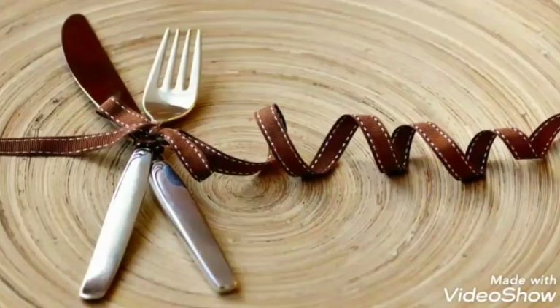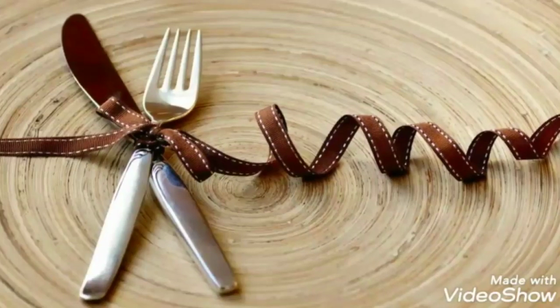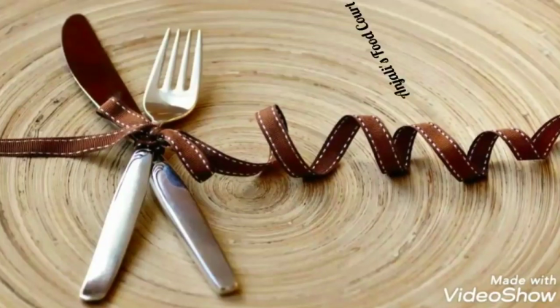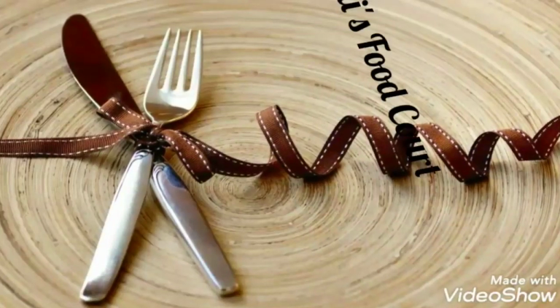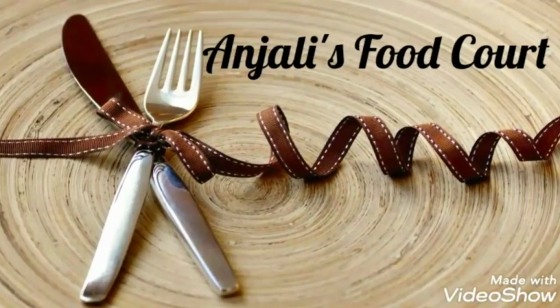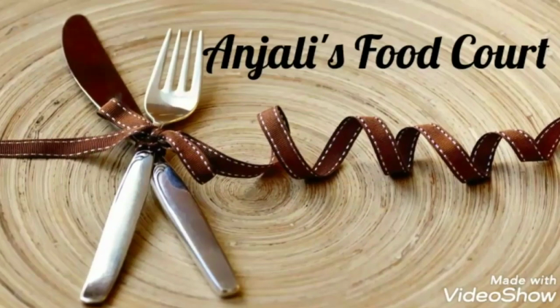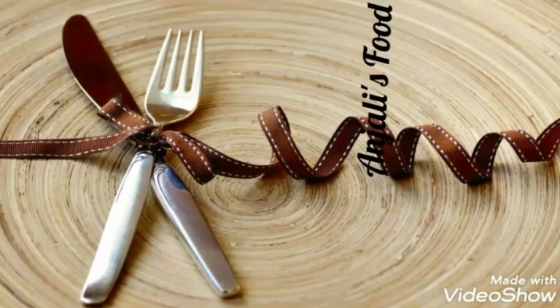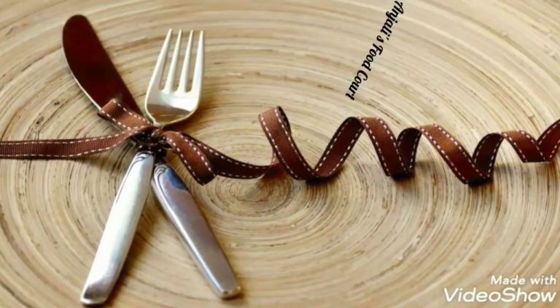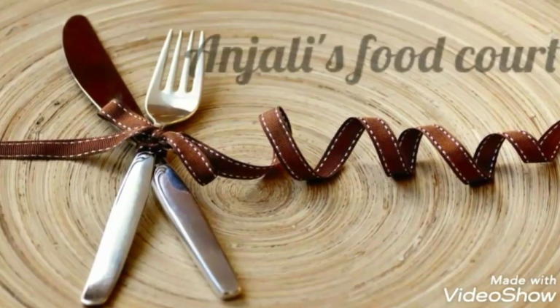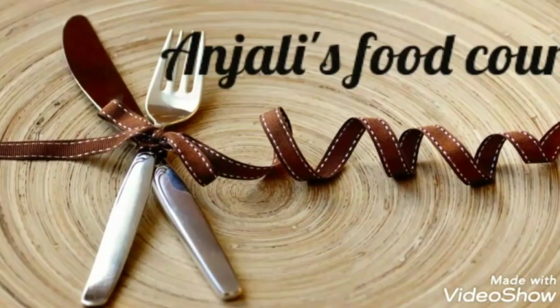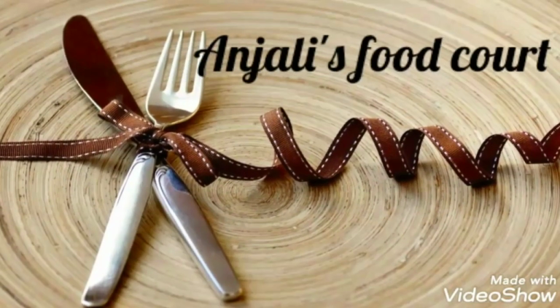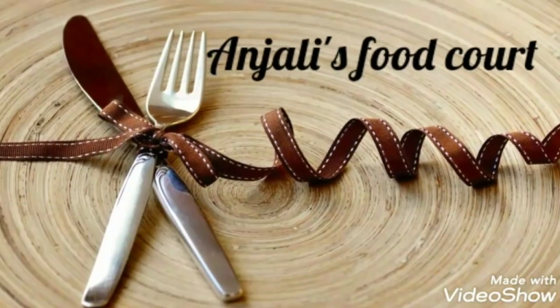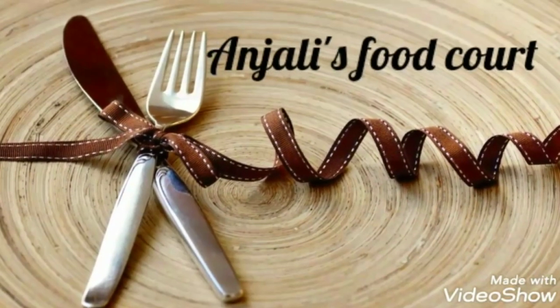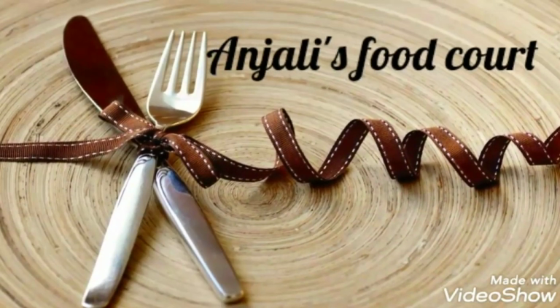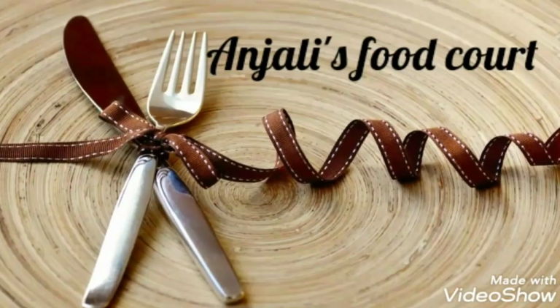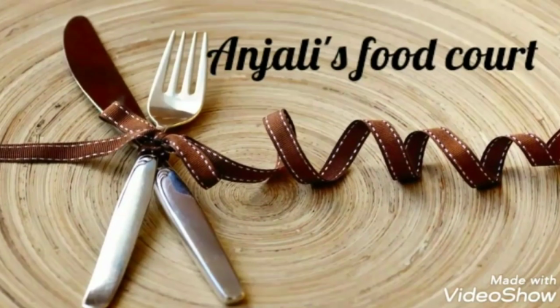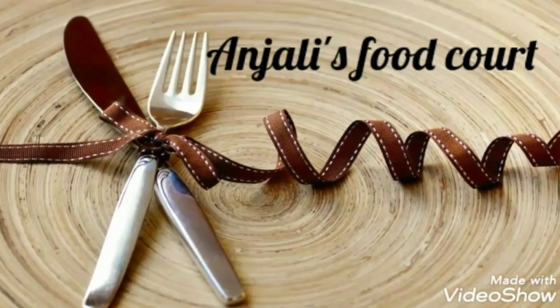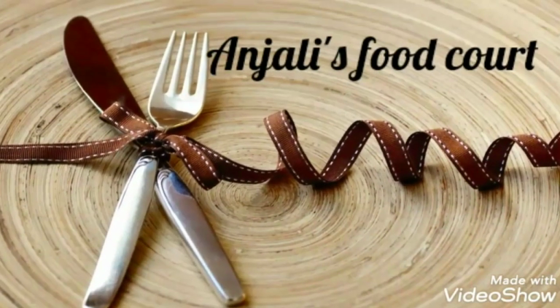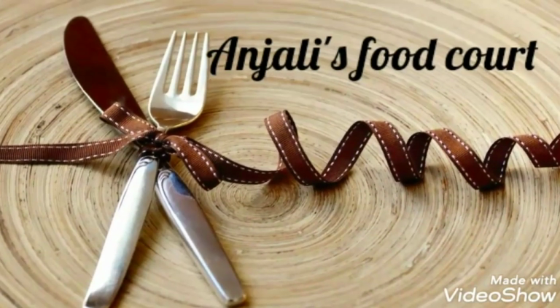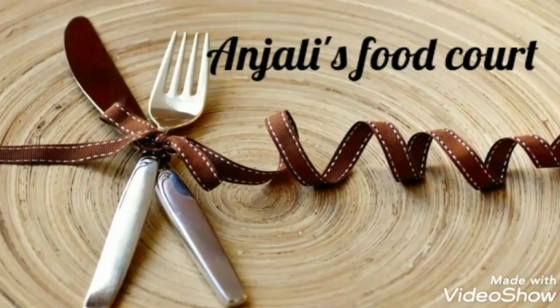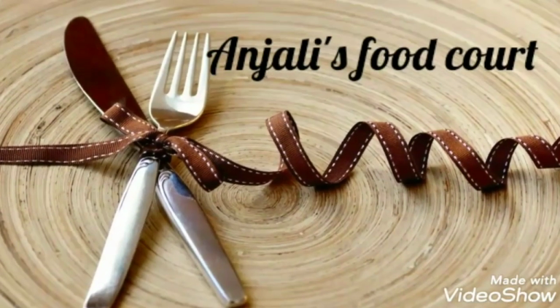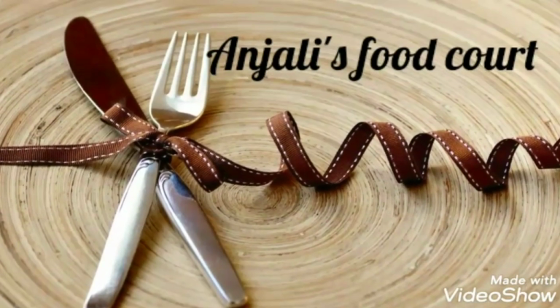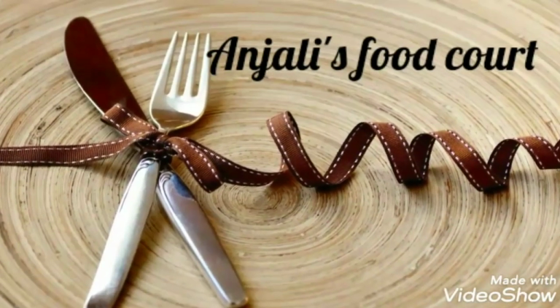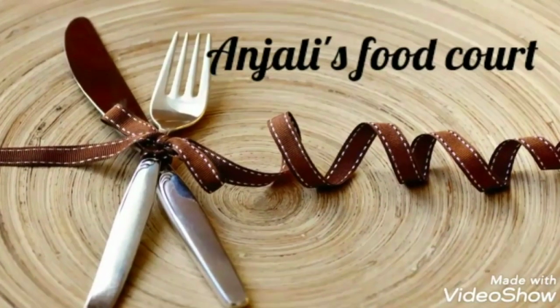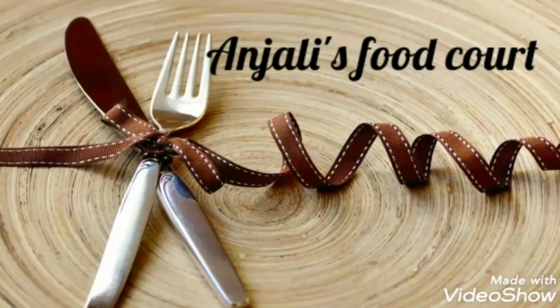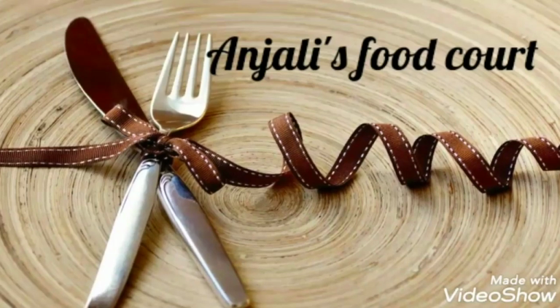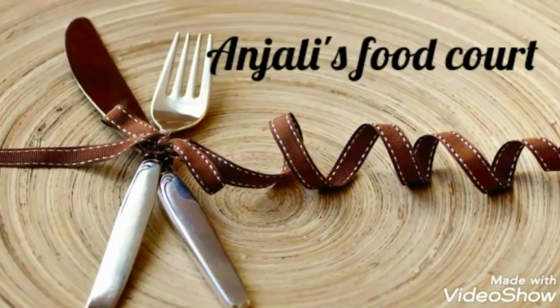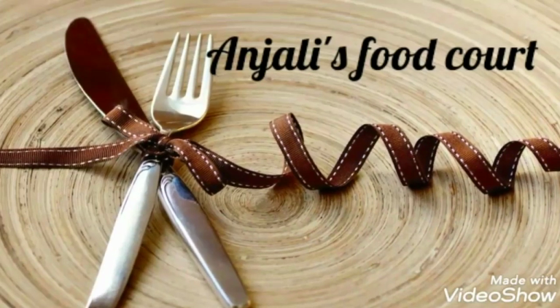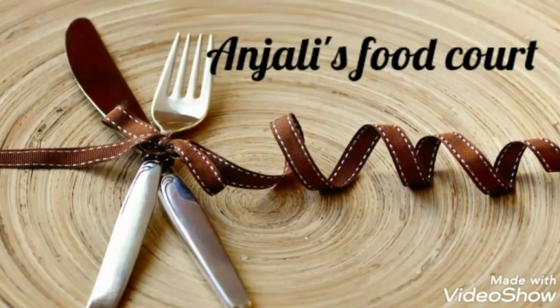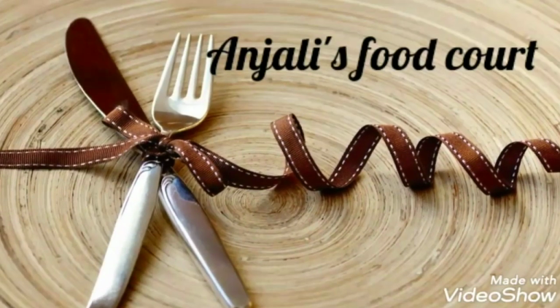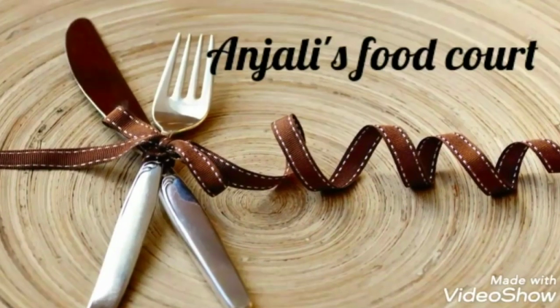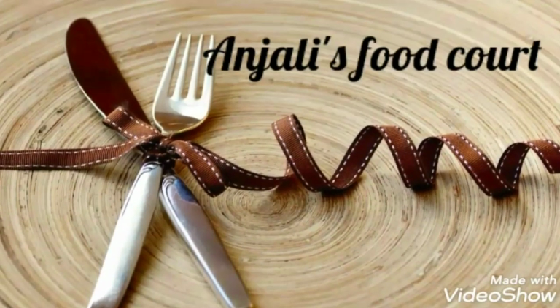Hello and welcome to Anchilis Footcoat! I have a sweet spot here. It's a sweet spot. This is a sweet spot.